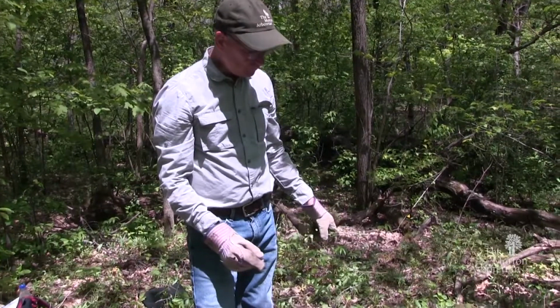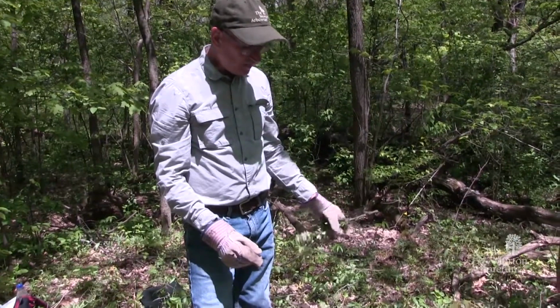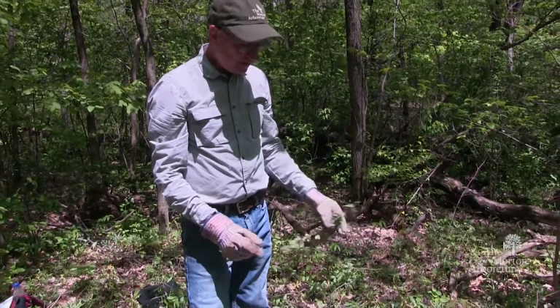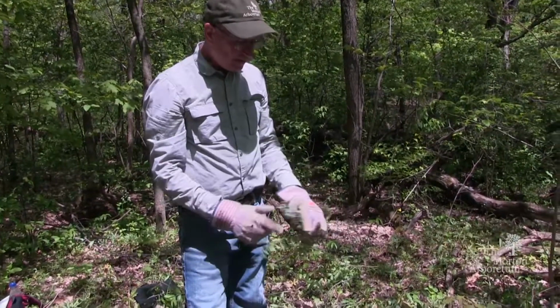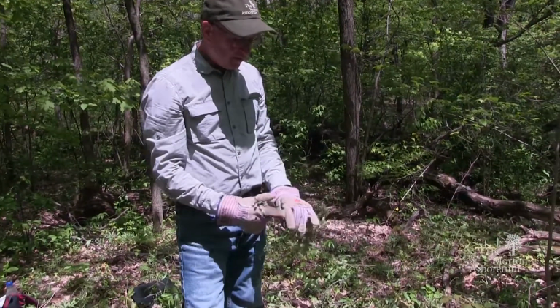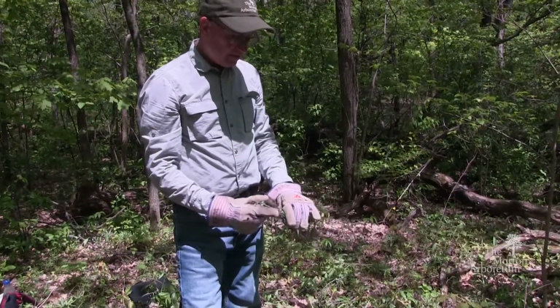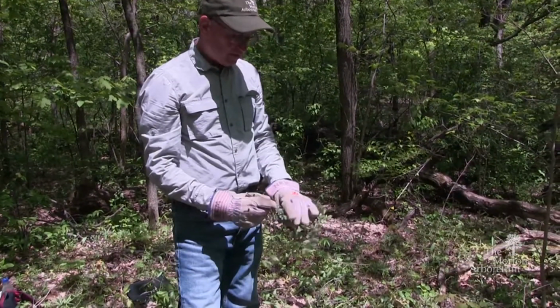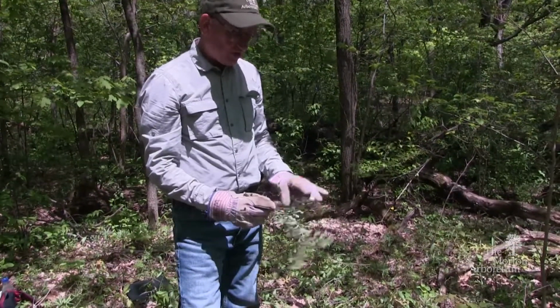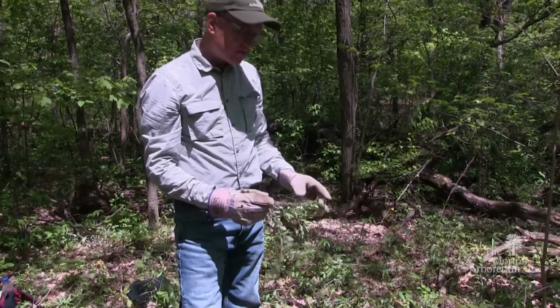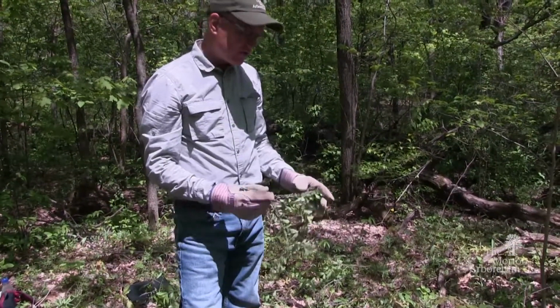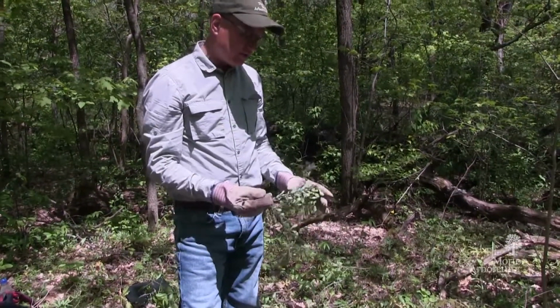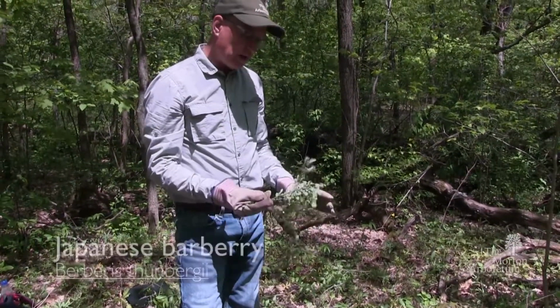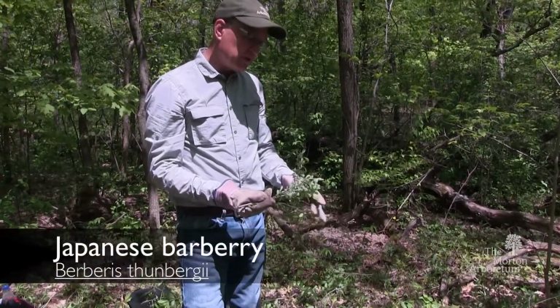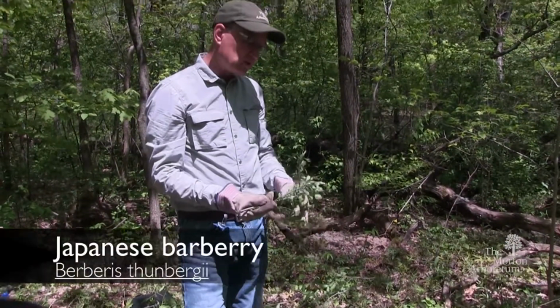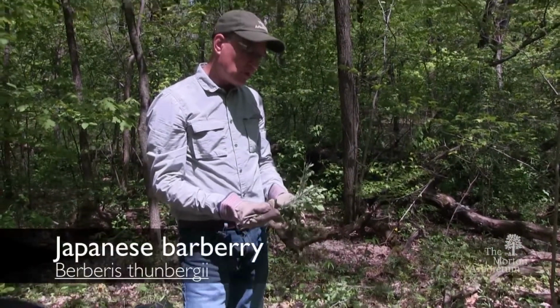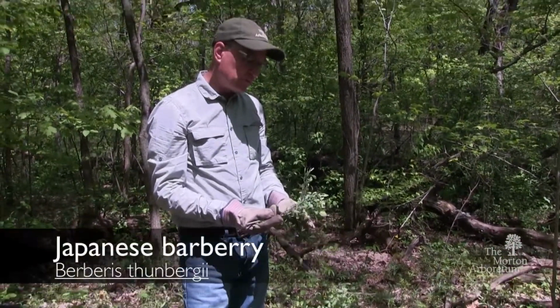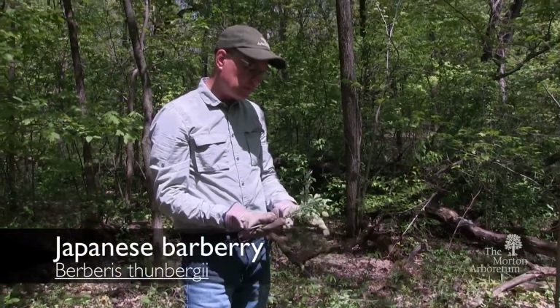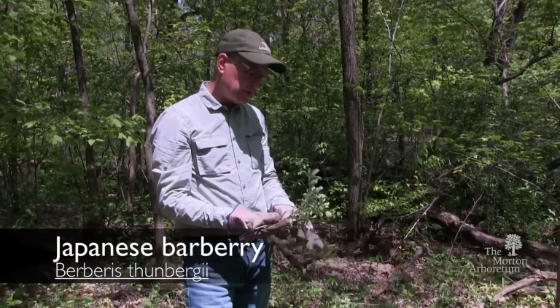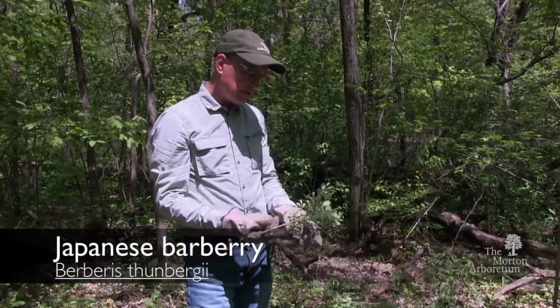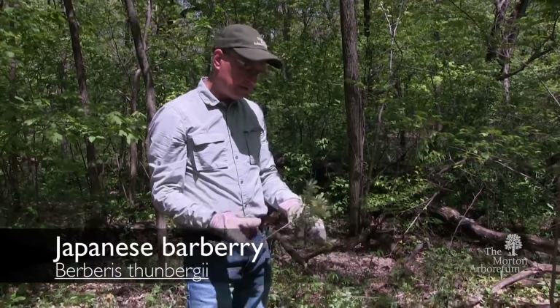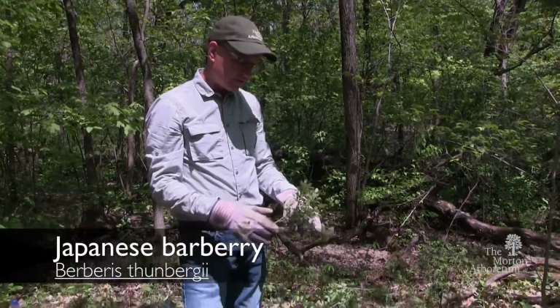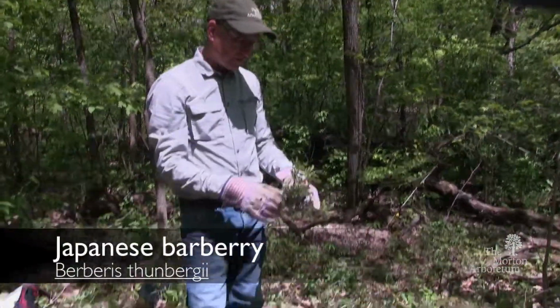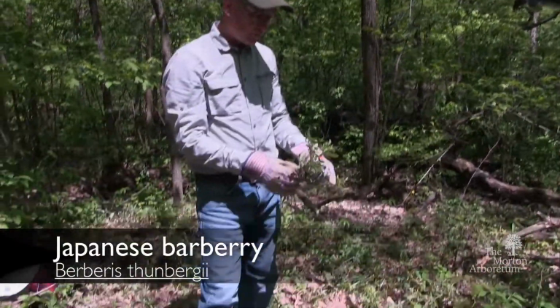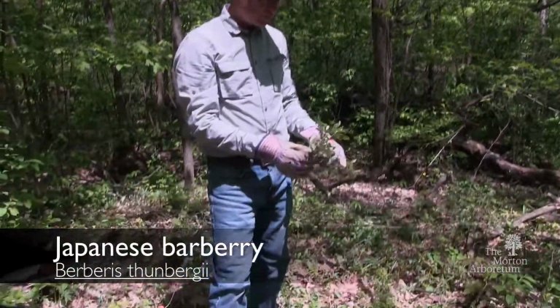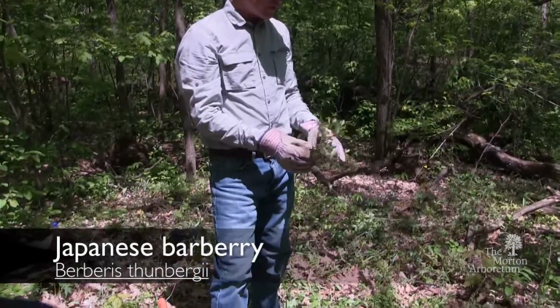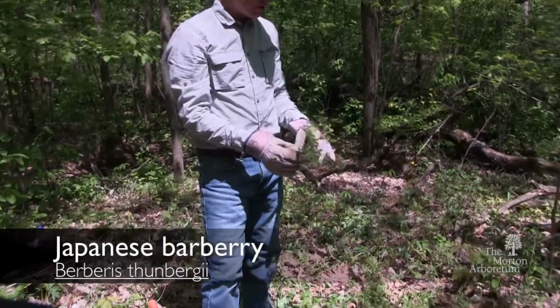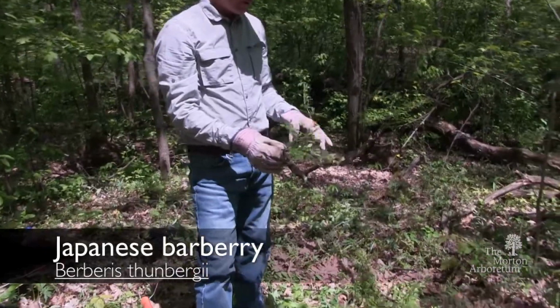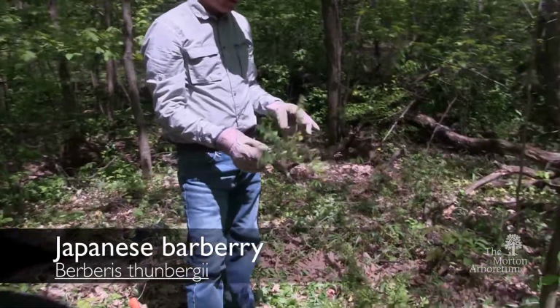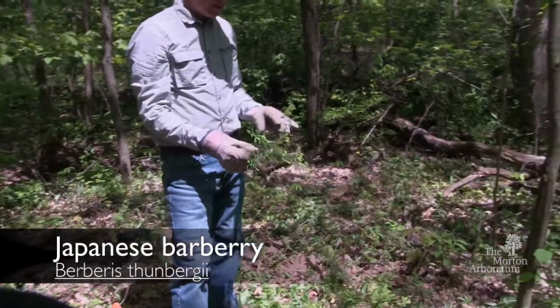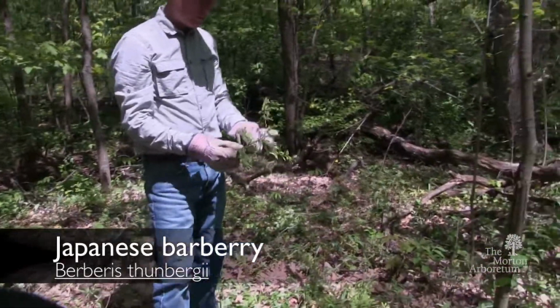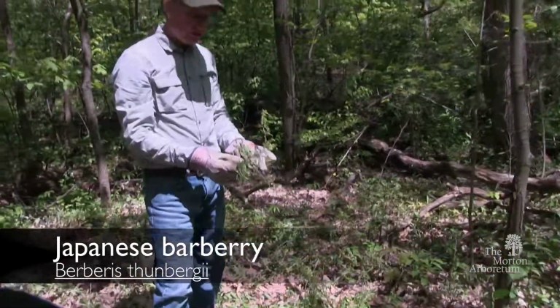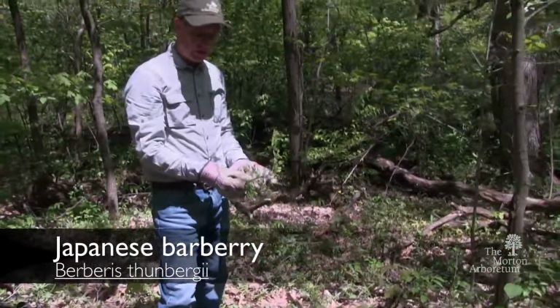So that's Japanese Barberry, or Berberis thunbergii.